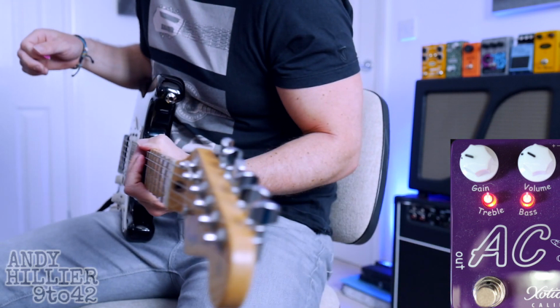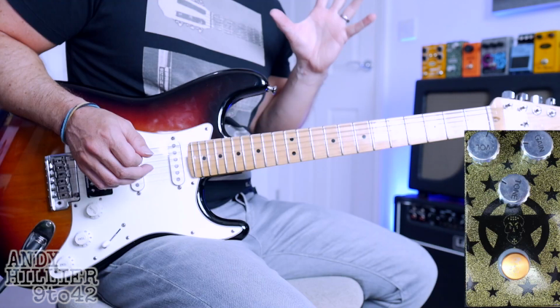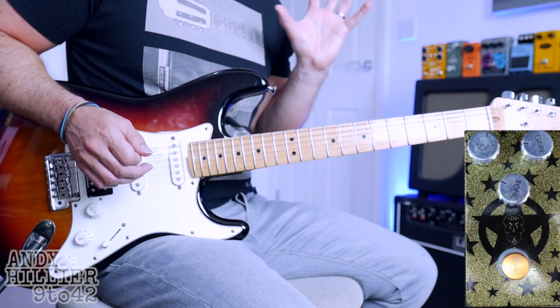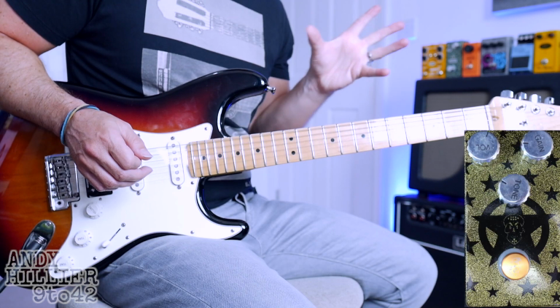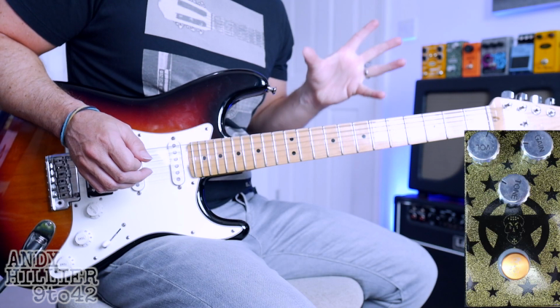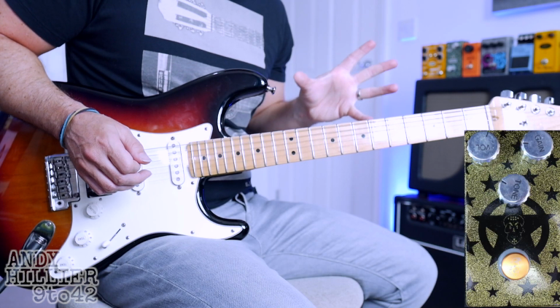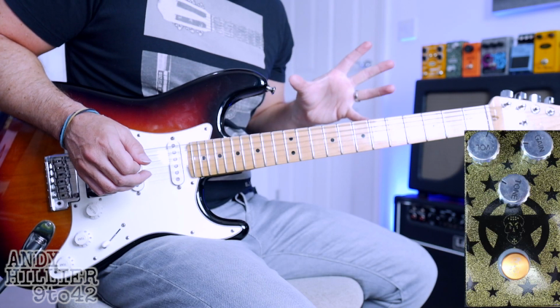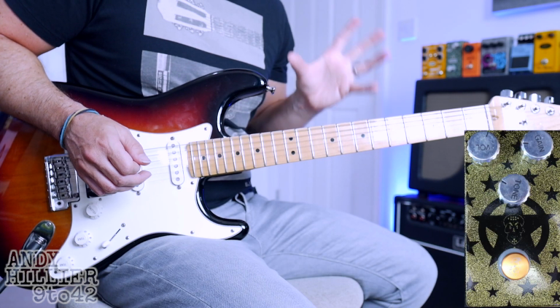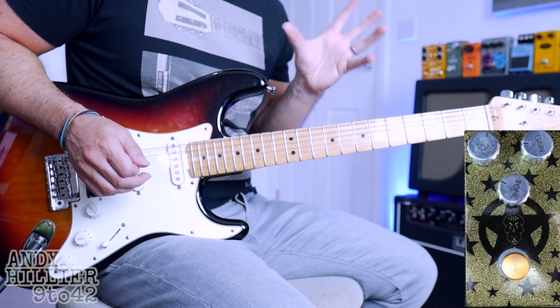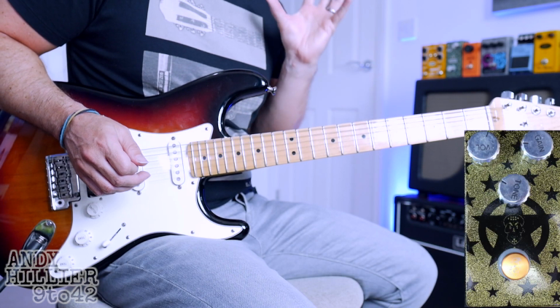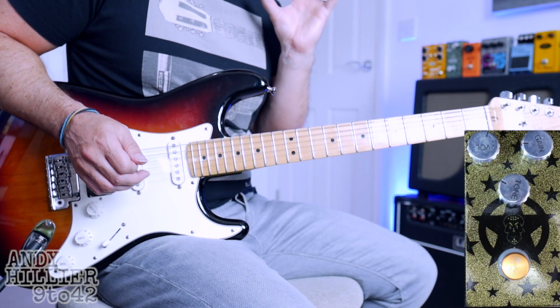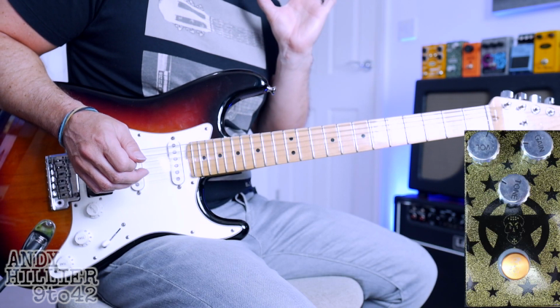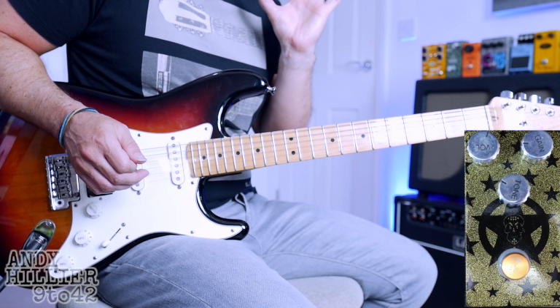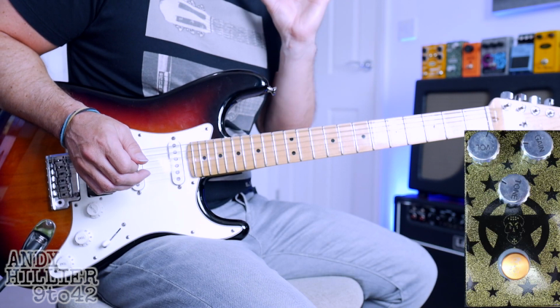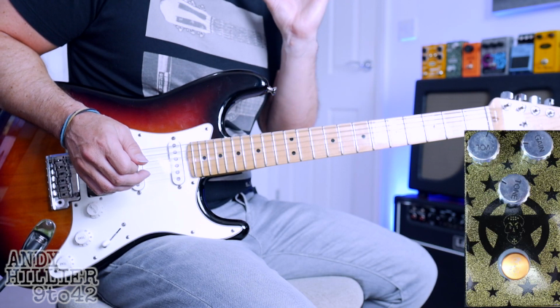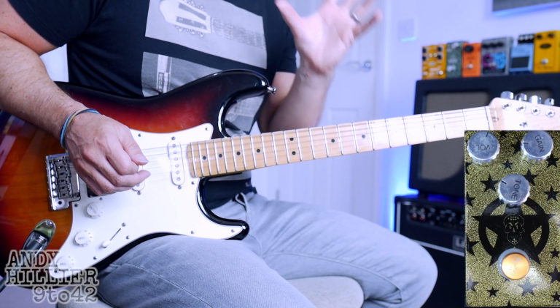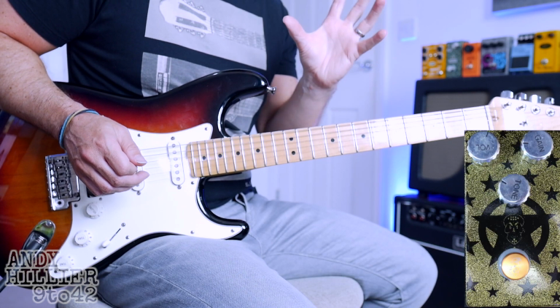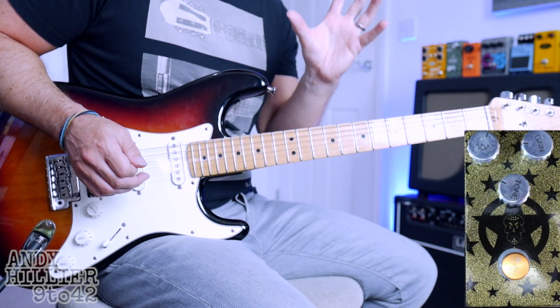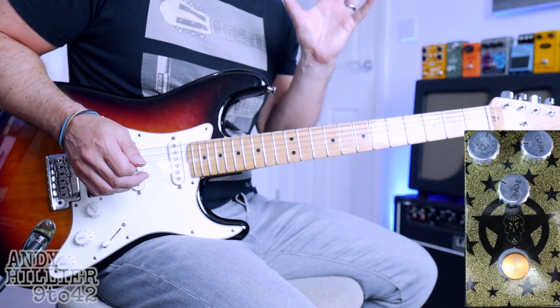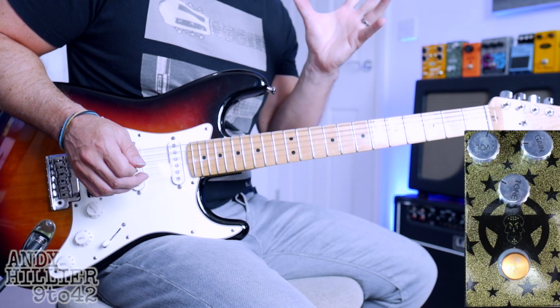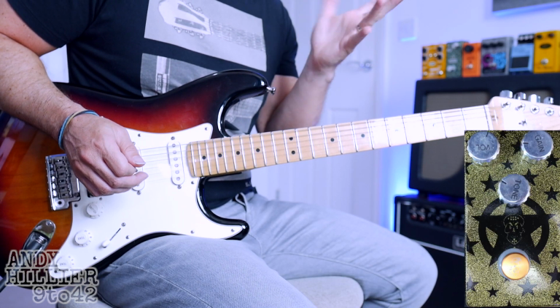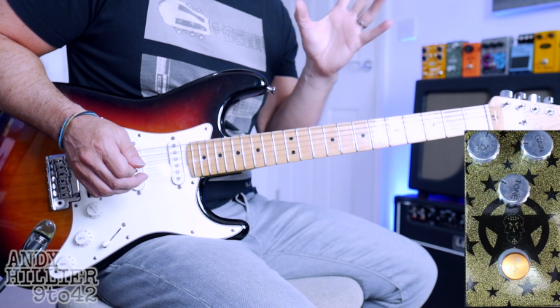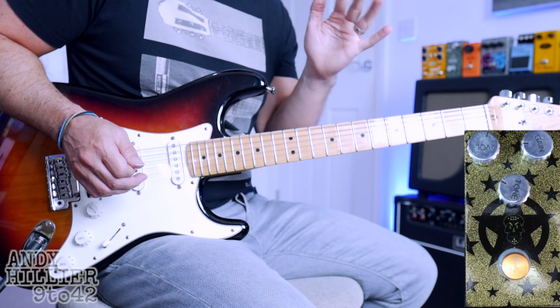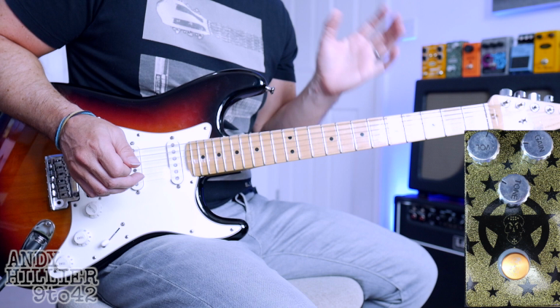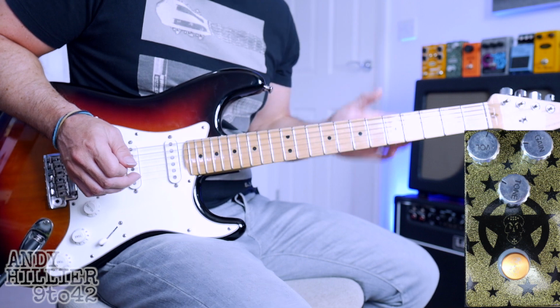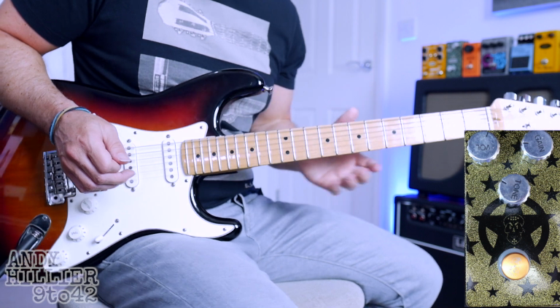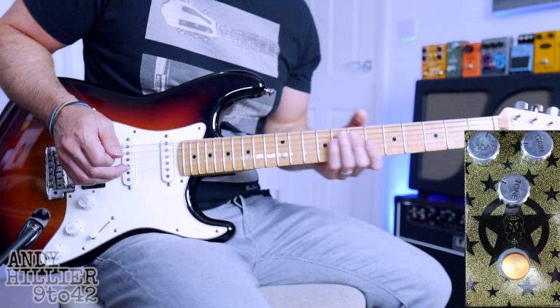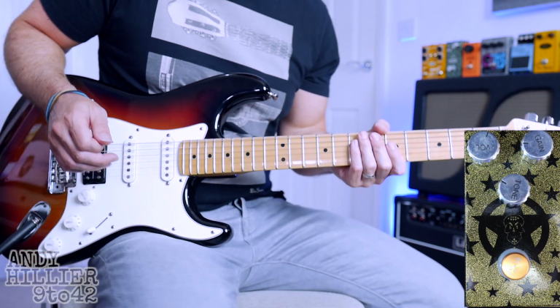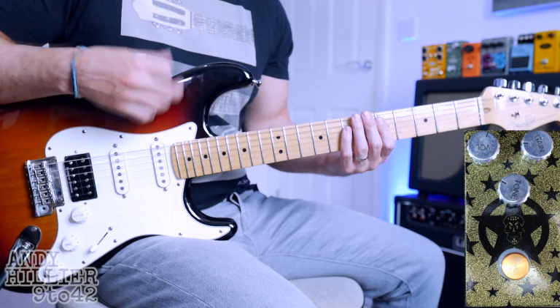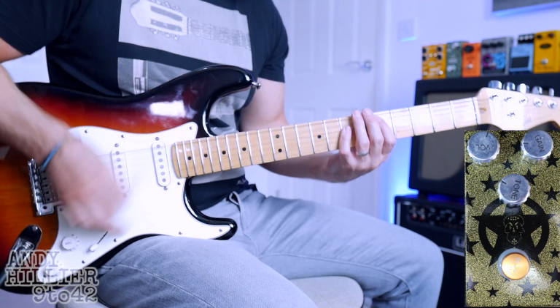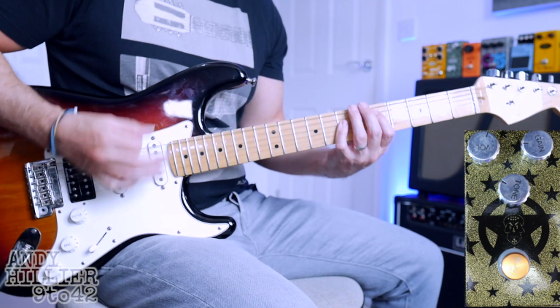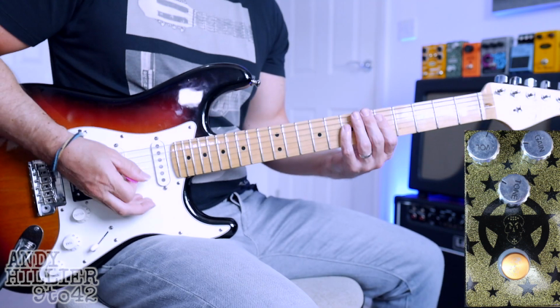This is a Flatley Plexitar — it's basically a Marshall Plexi type sound. Here we go.